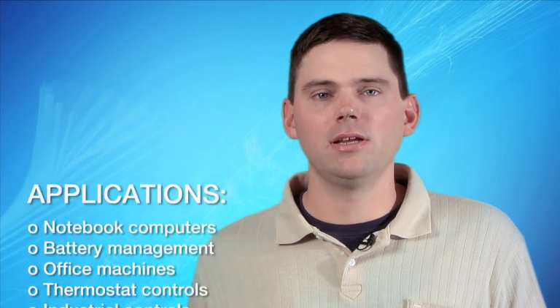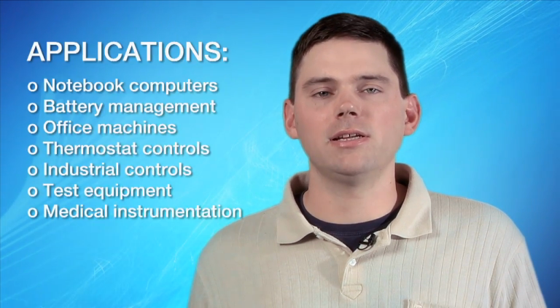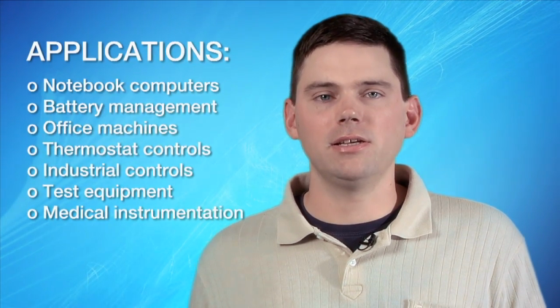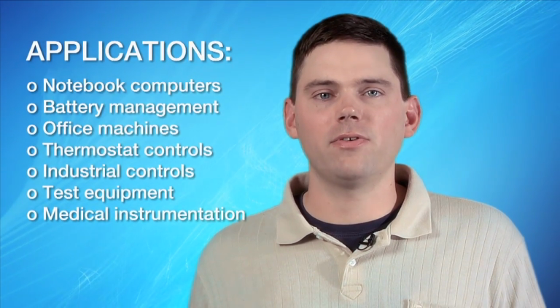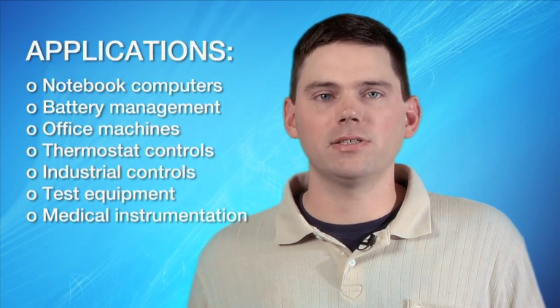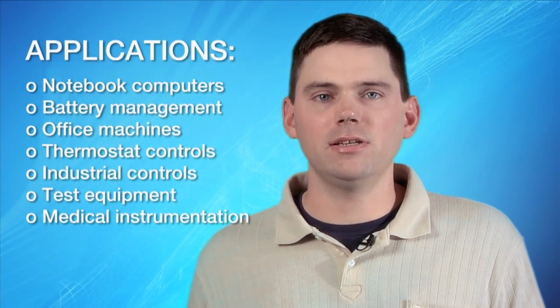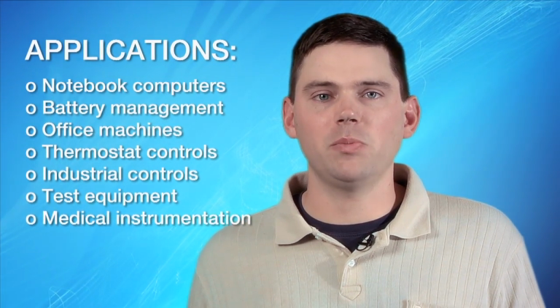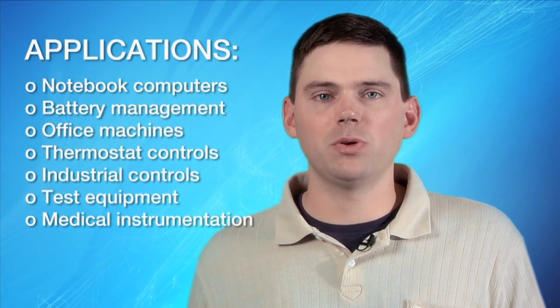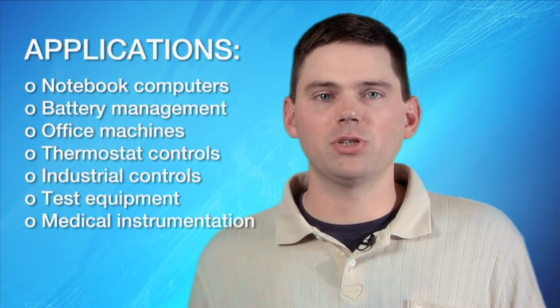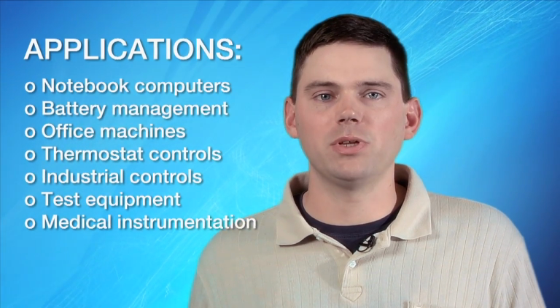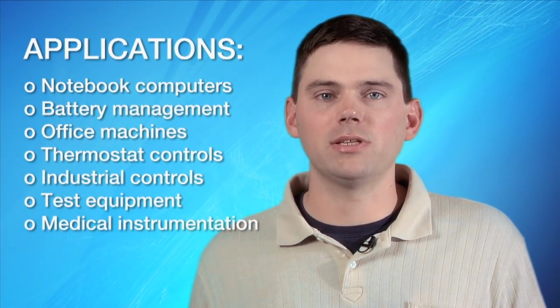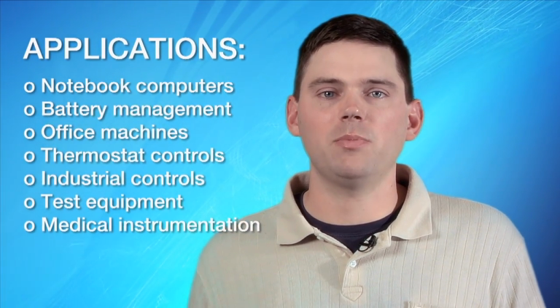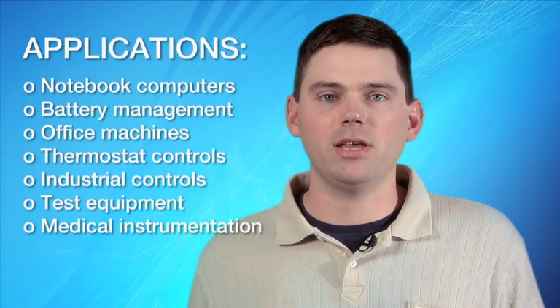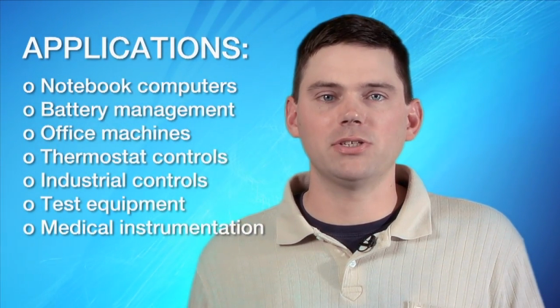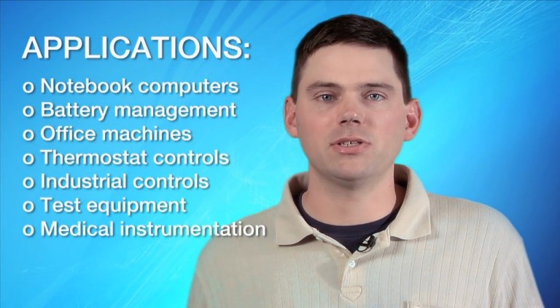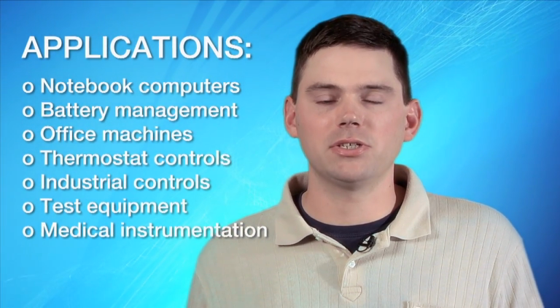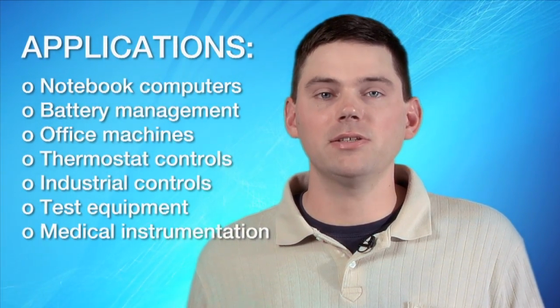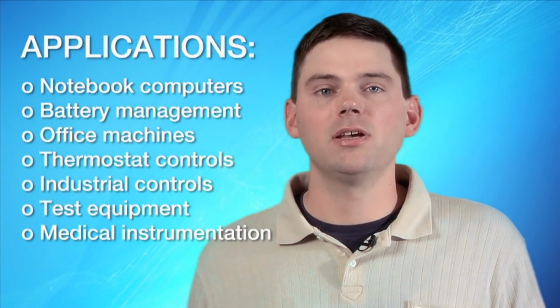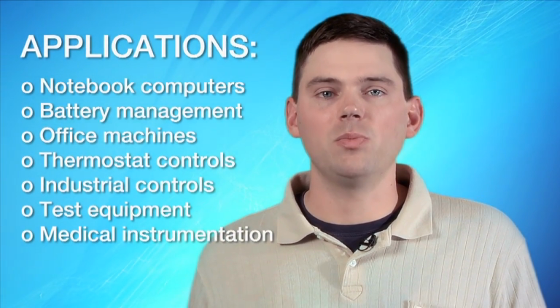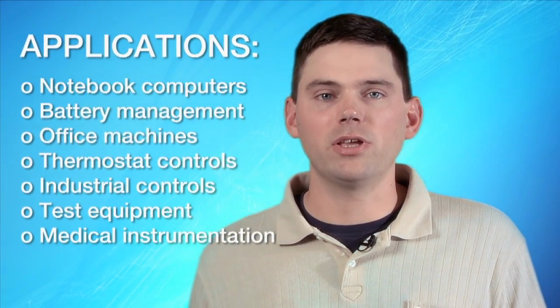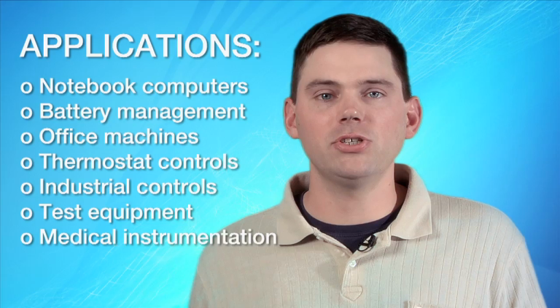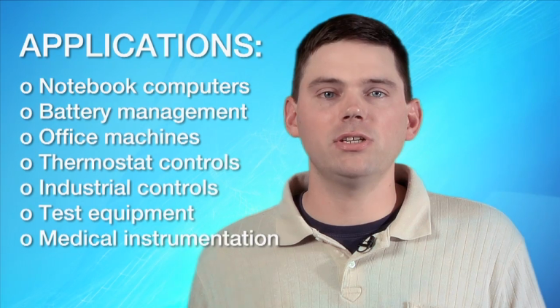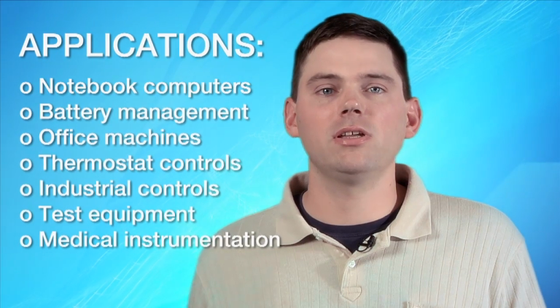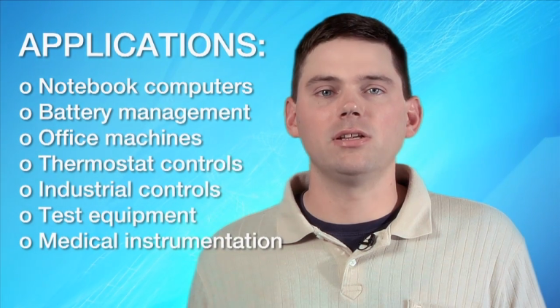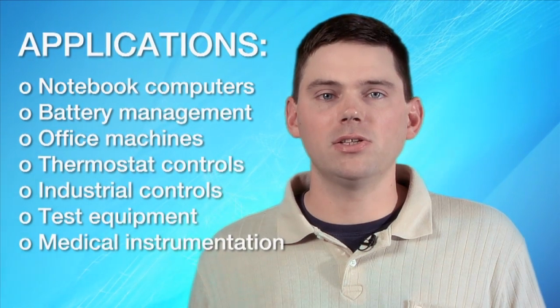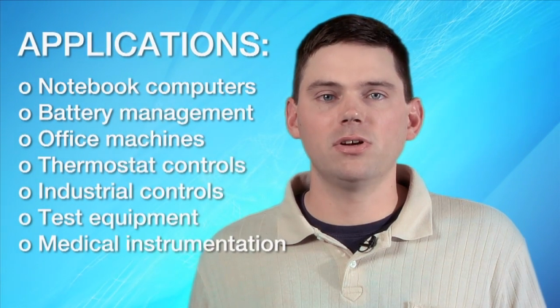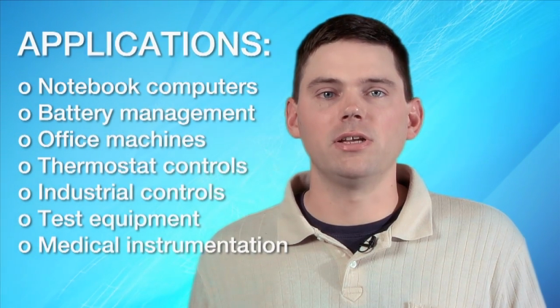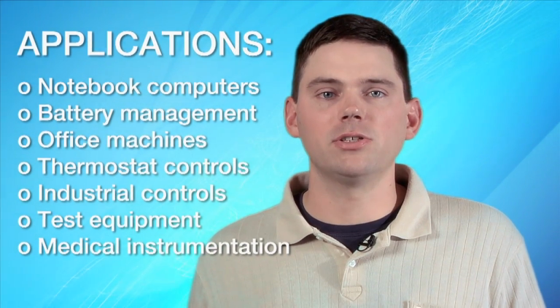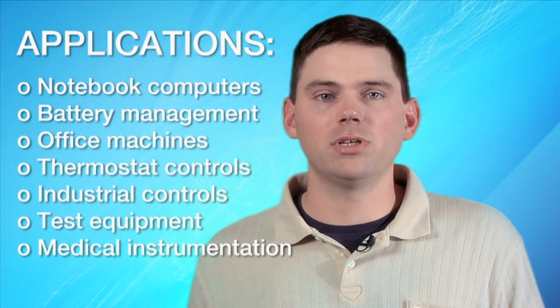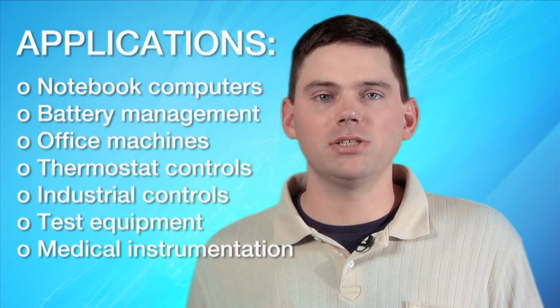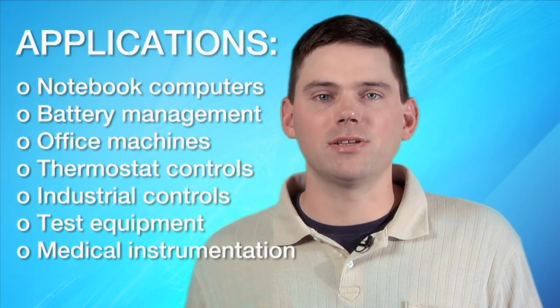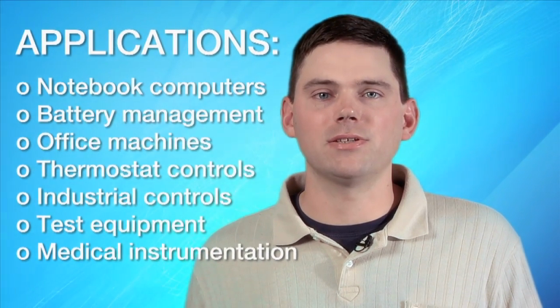It's ideal for extended temperature measurements and applications such as communication, industrial, and instrumentation sensing.